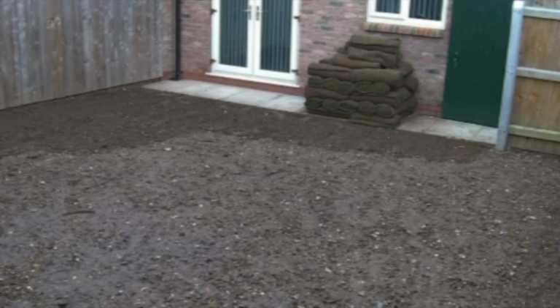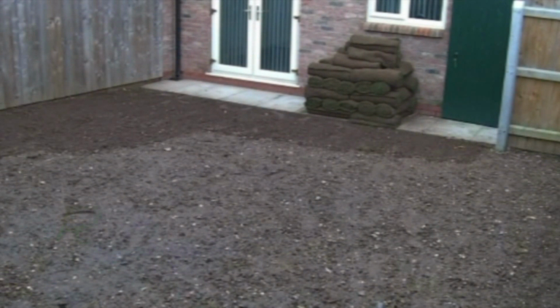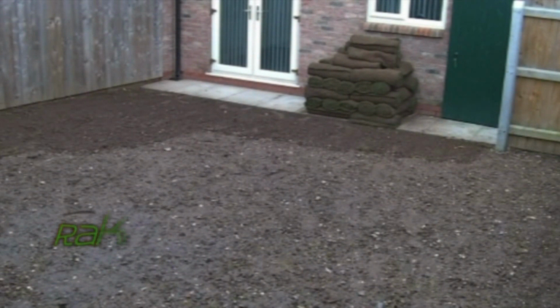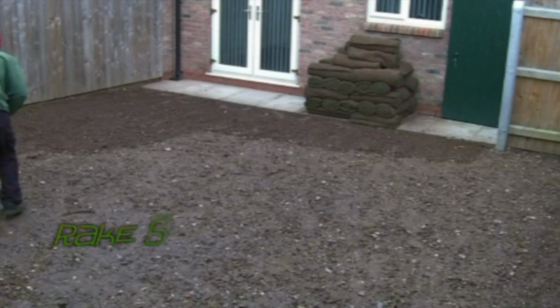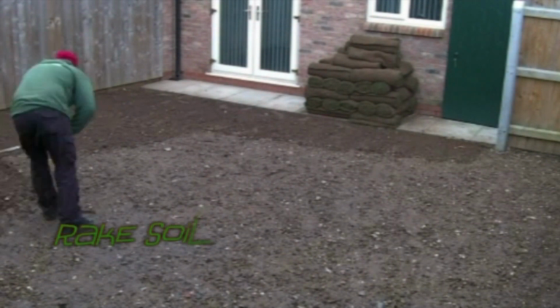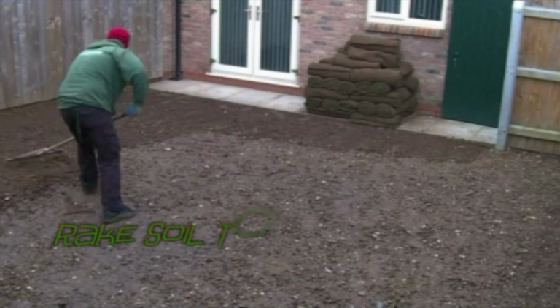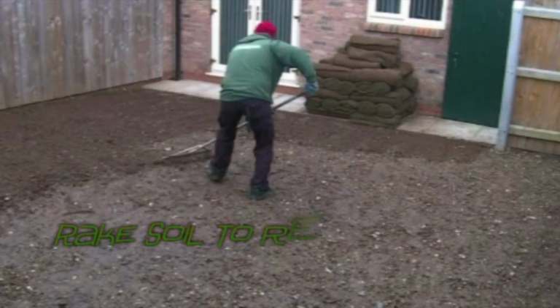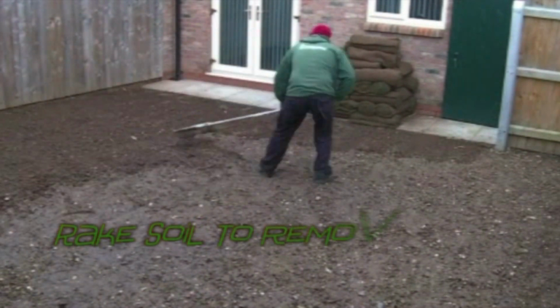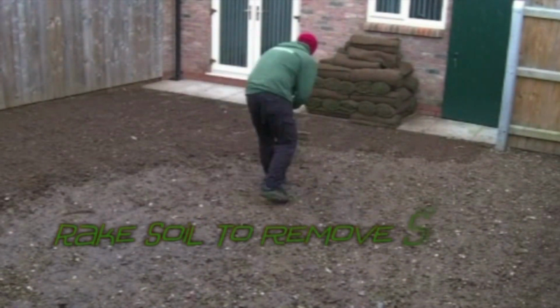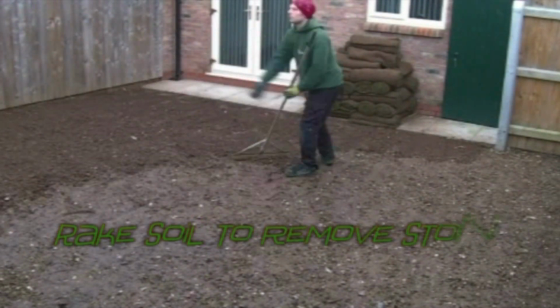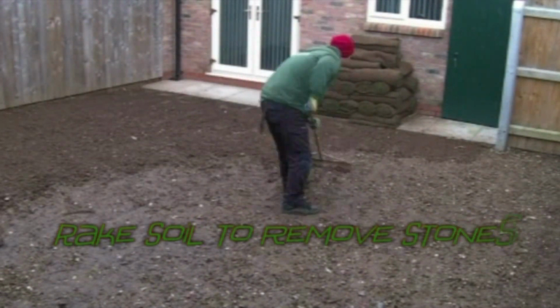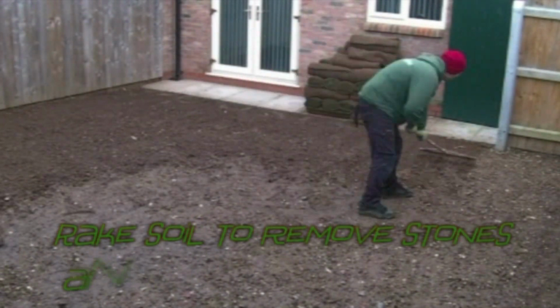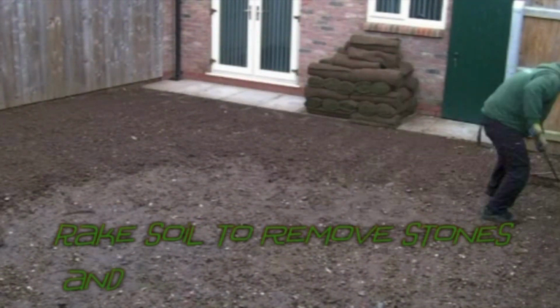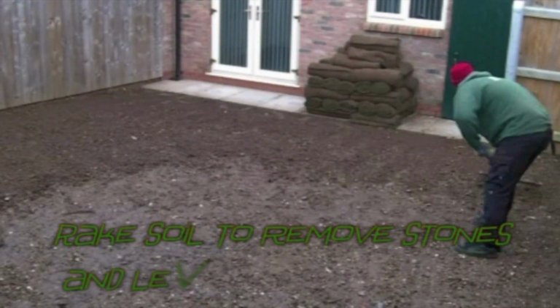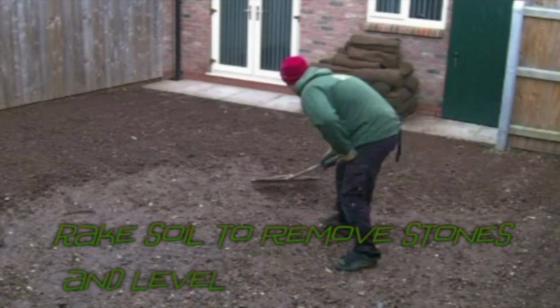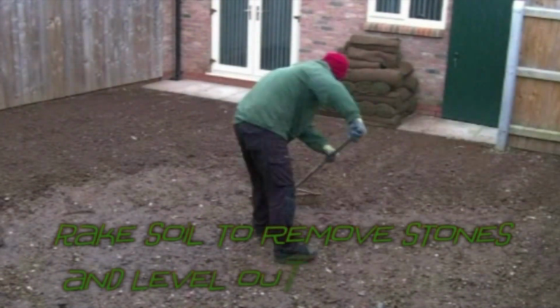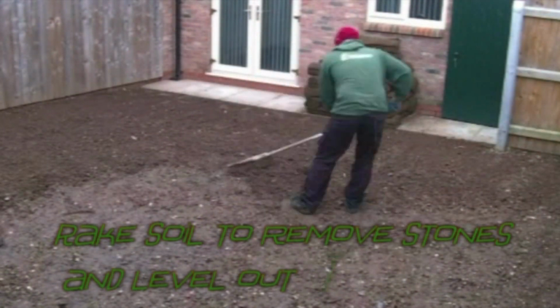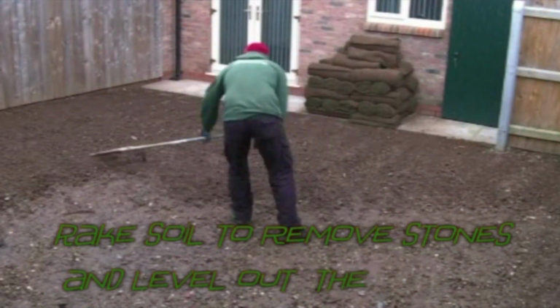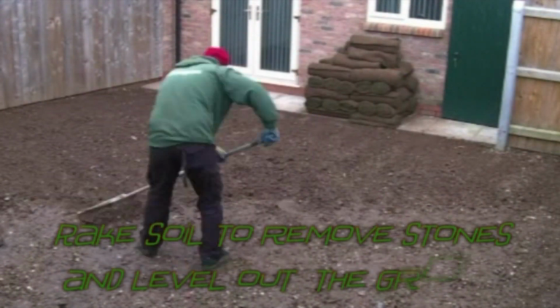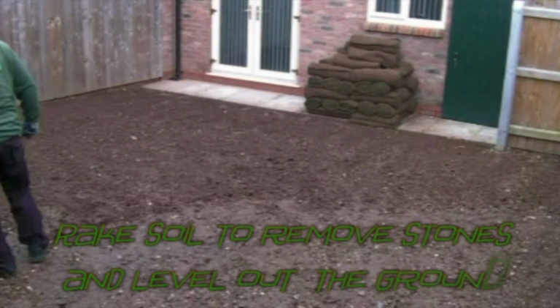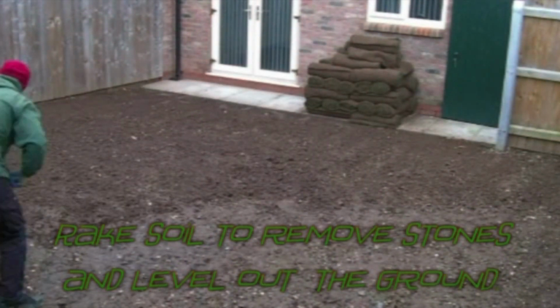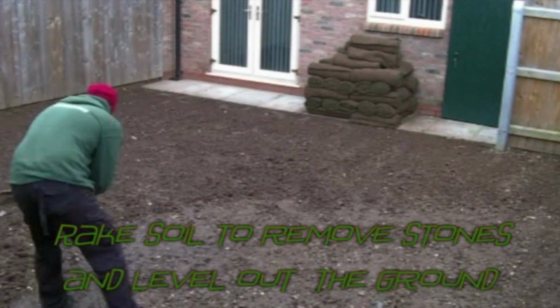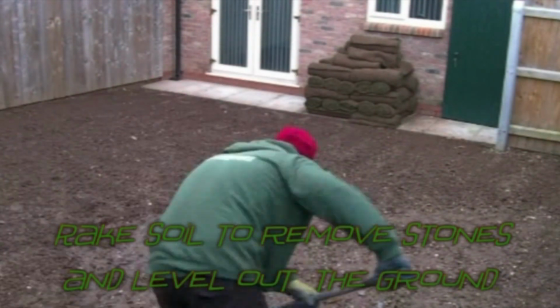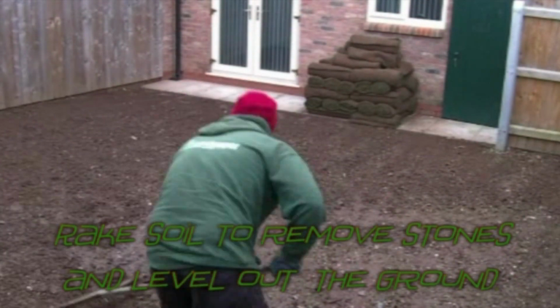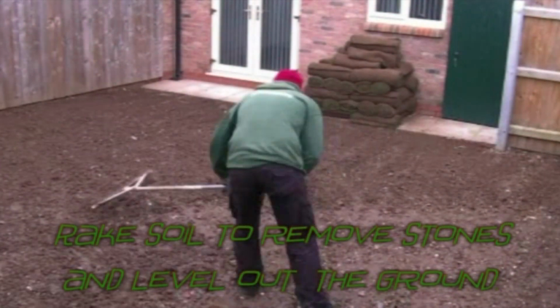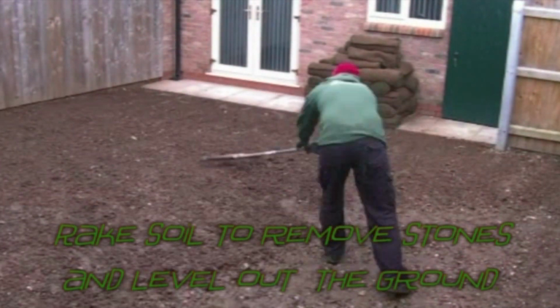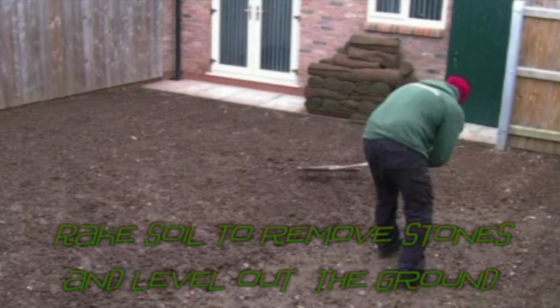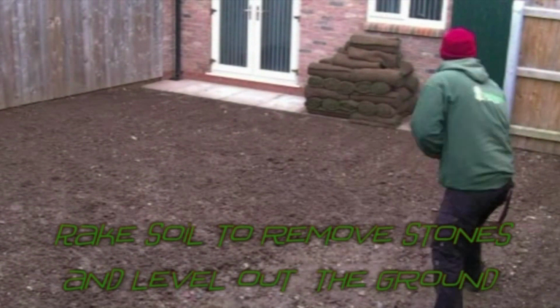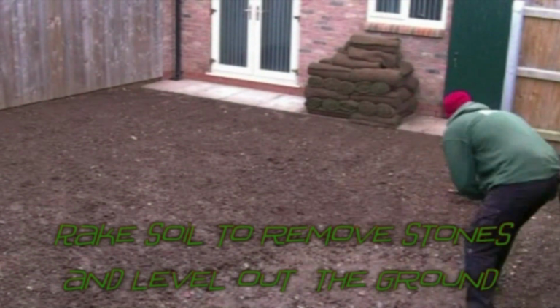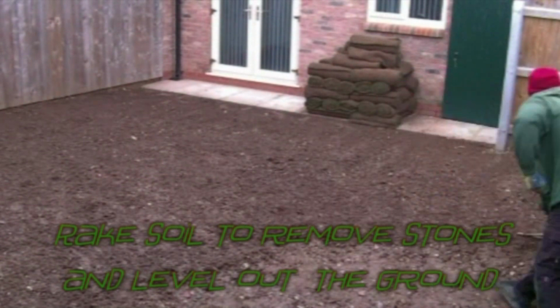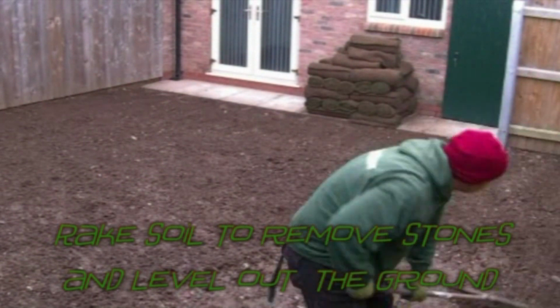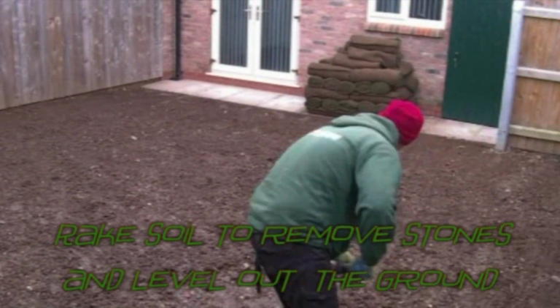Now you can use a landscaper's rake to level out the ground and remove any large stones or debris.